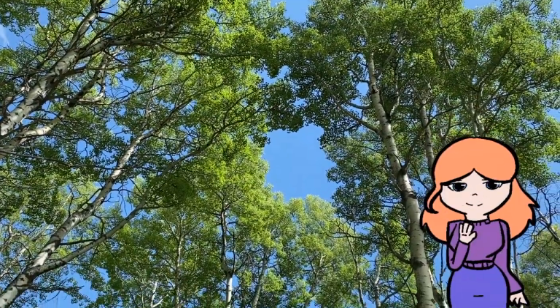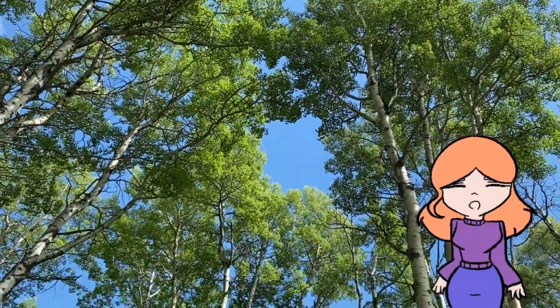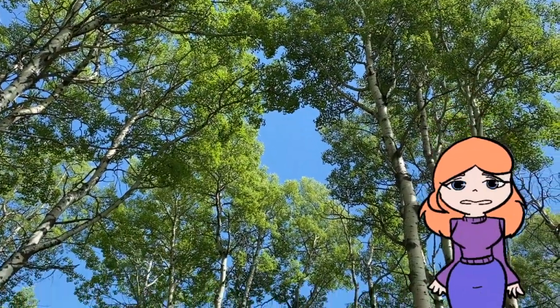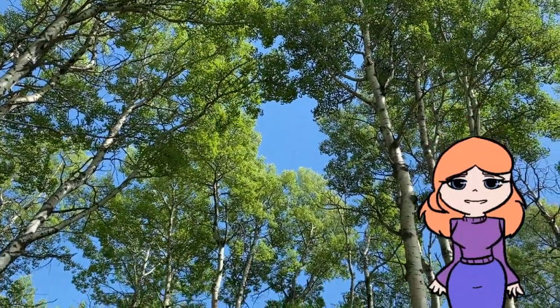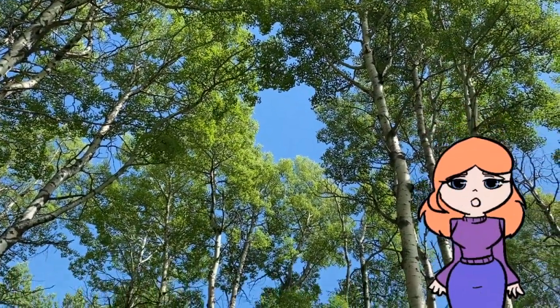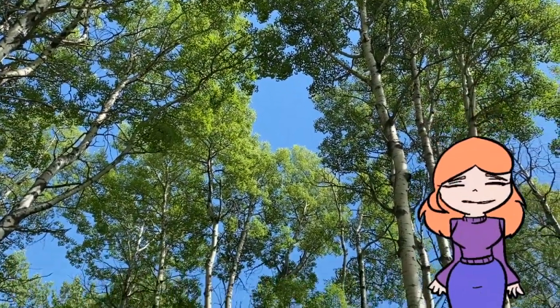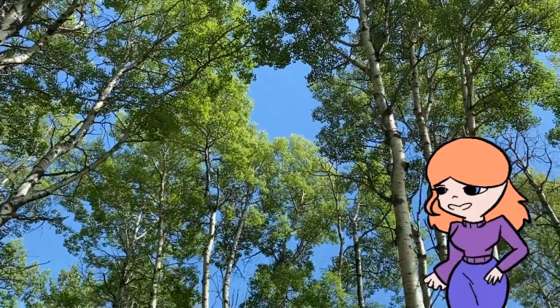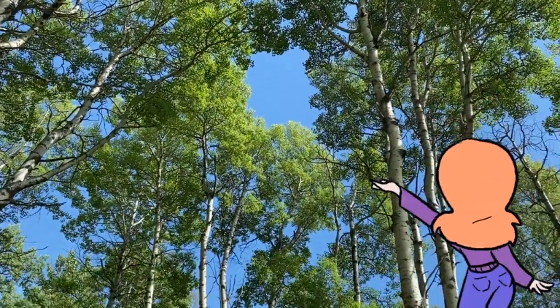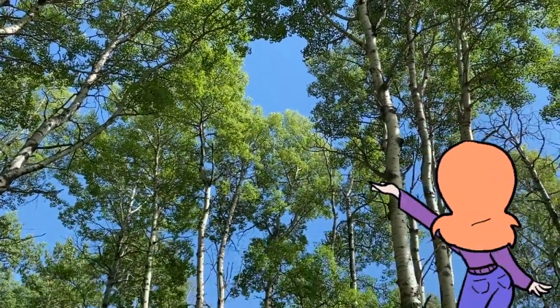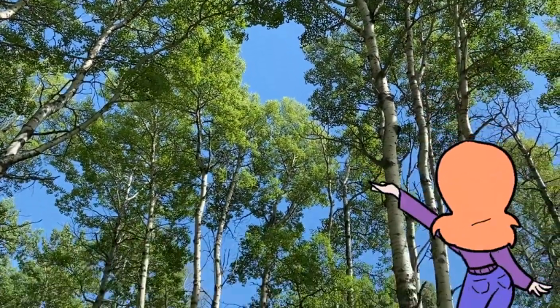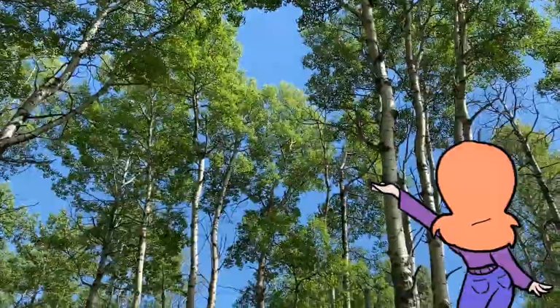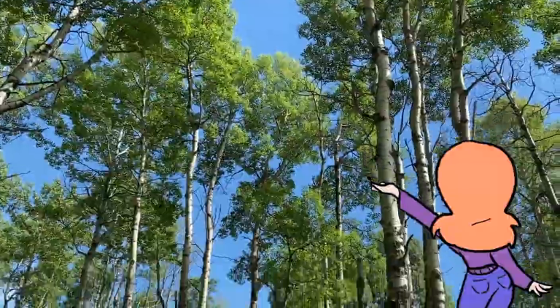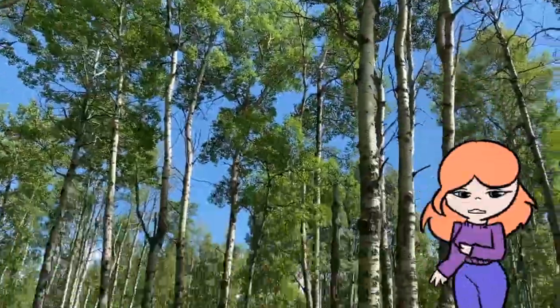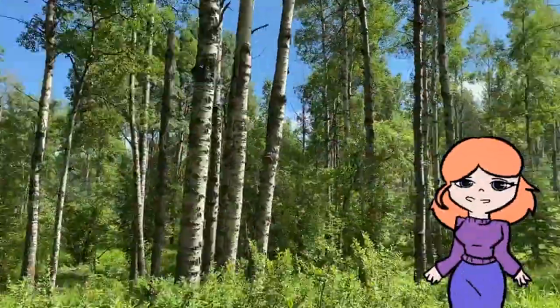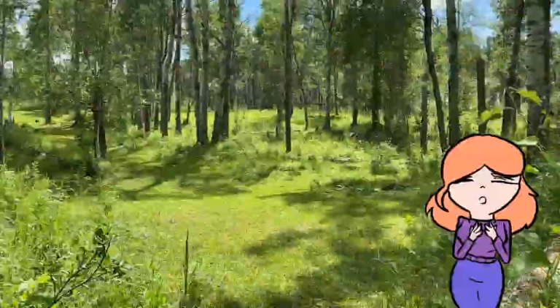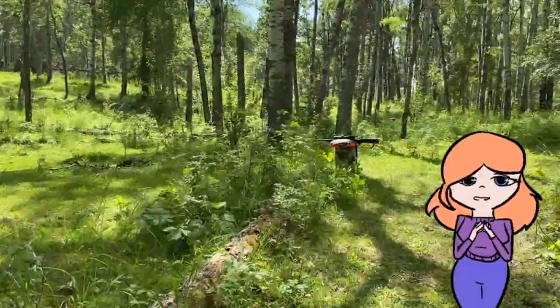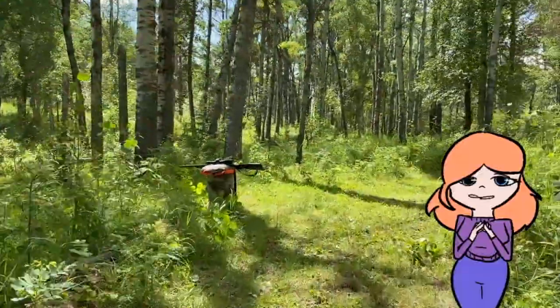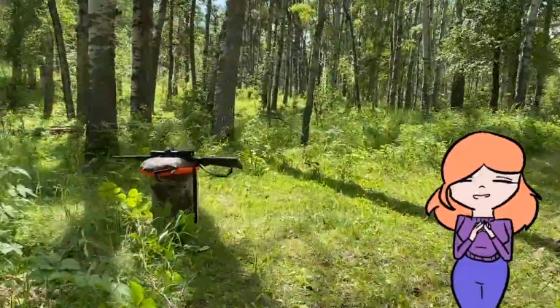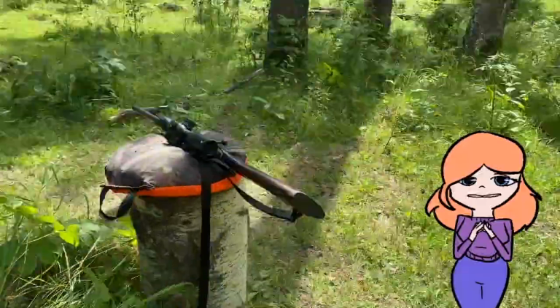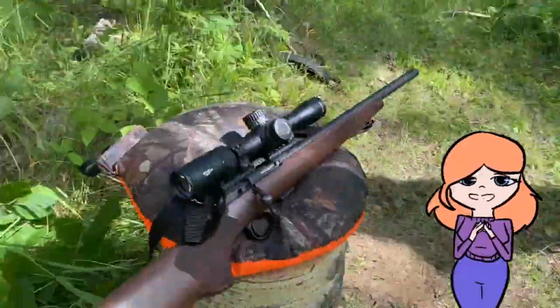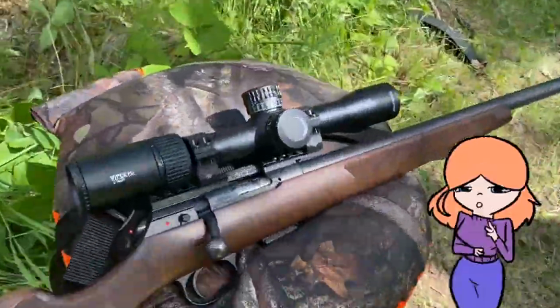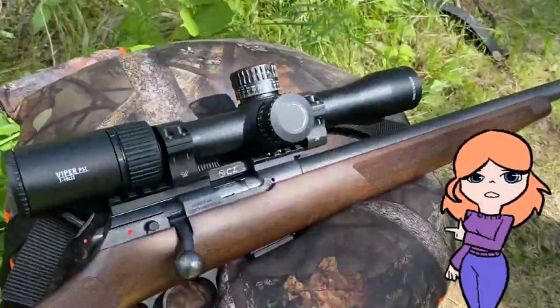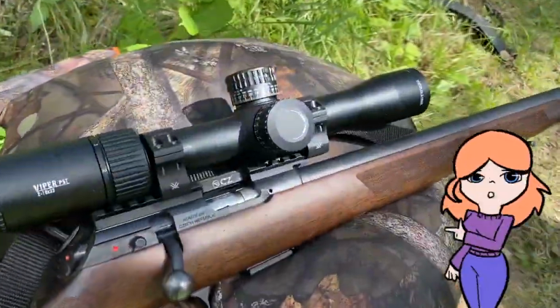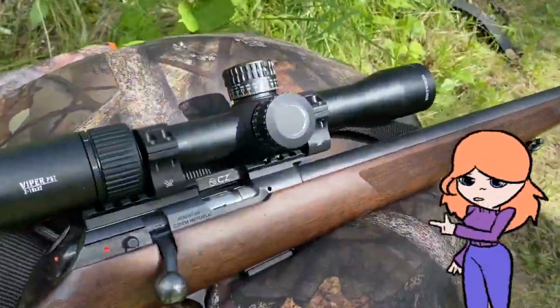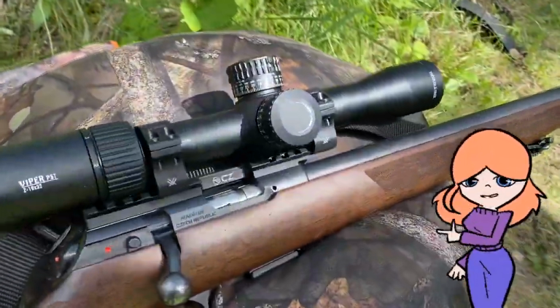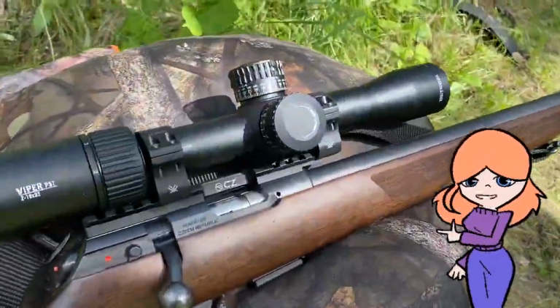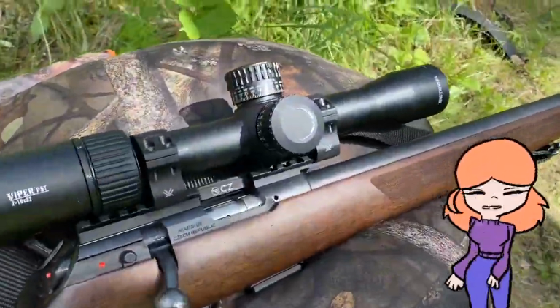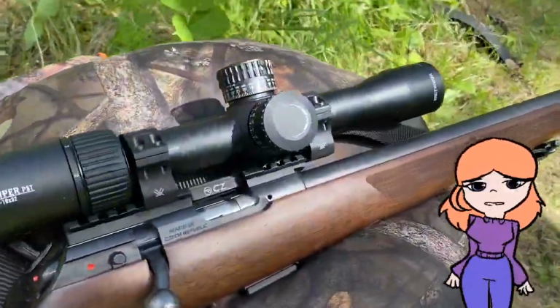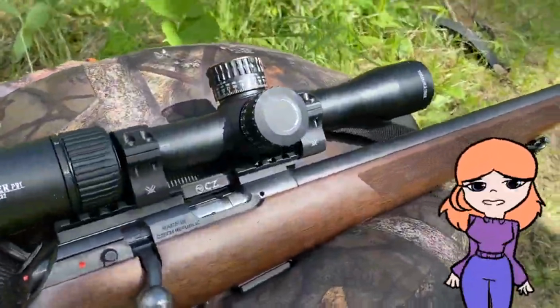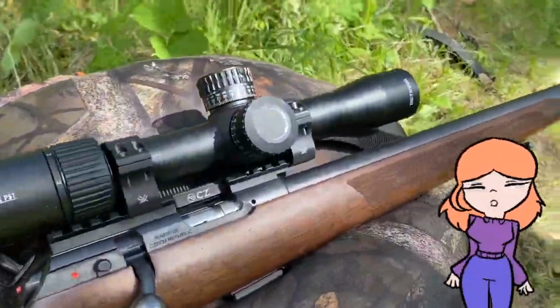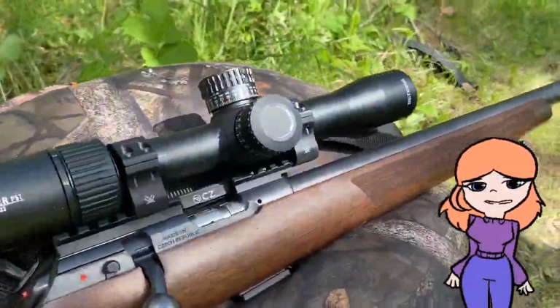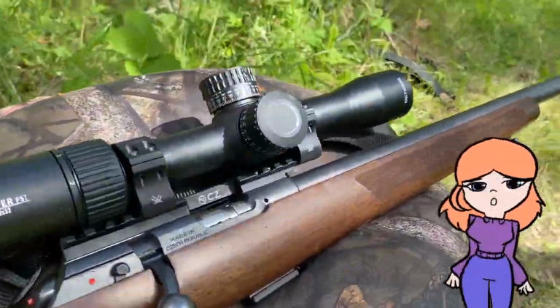You are joining me at a place in the Aspen Parkland, where I want to show you what my dad and I made to help me learn to shoot a rifle well enough so that we can hunt together for meat.